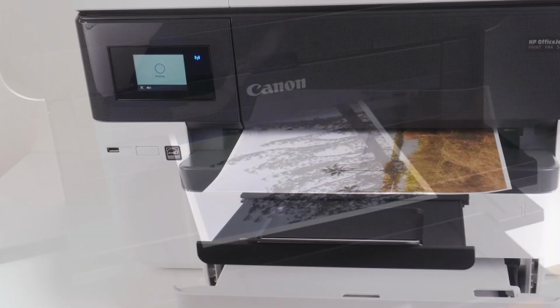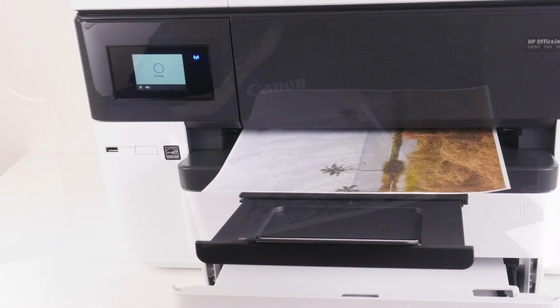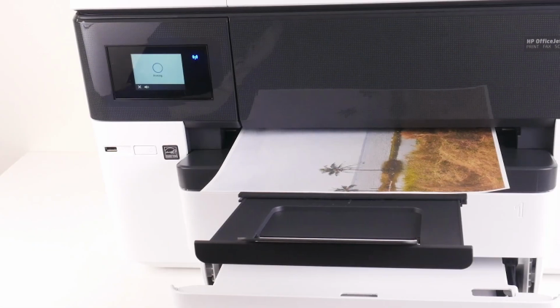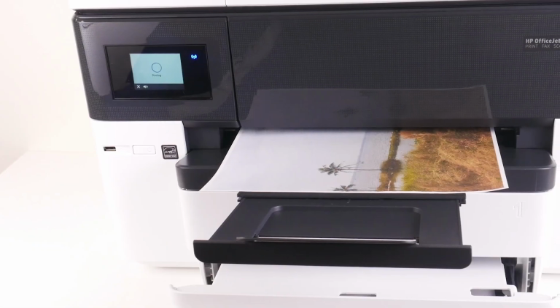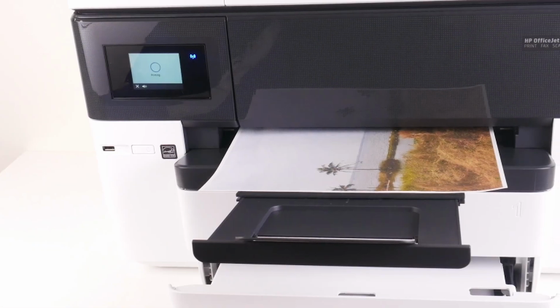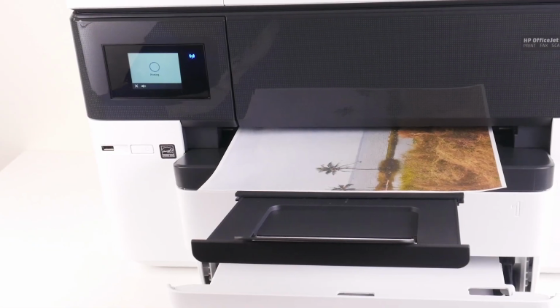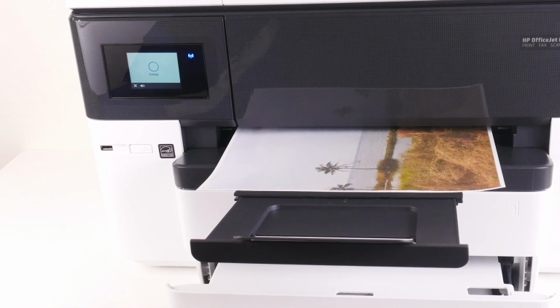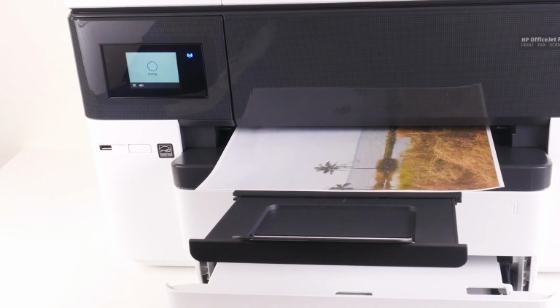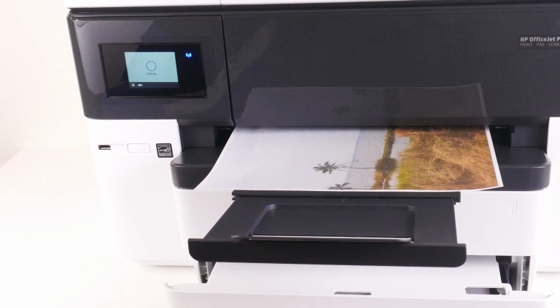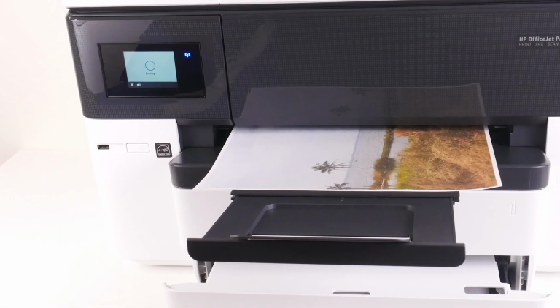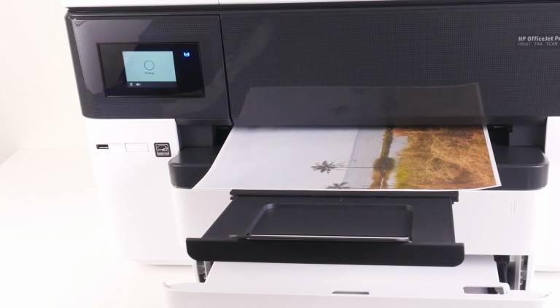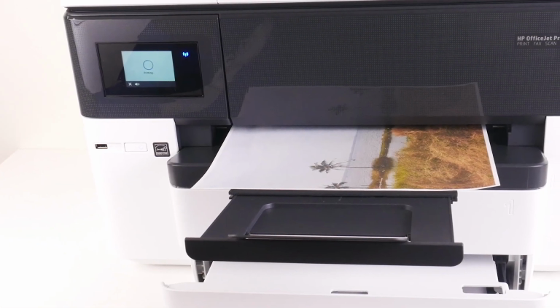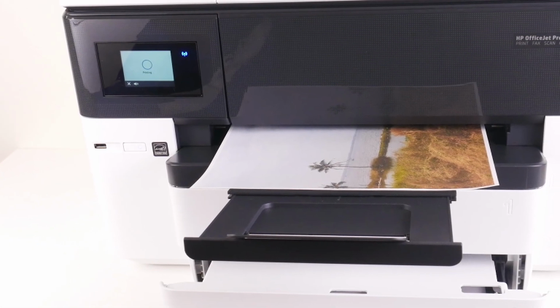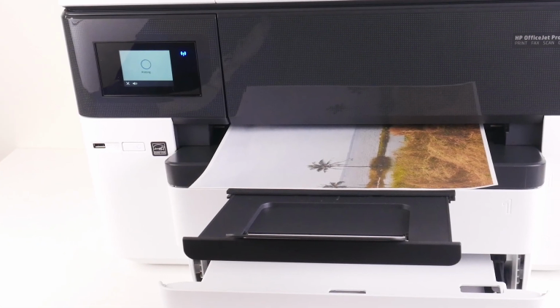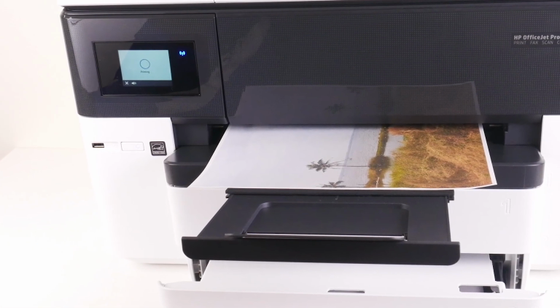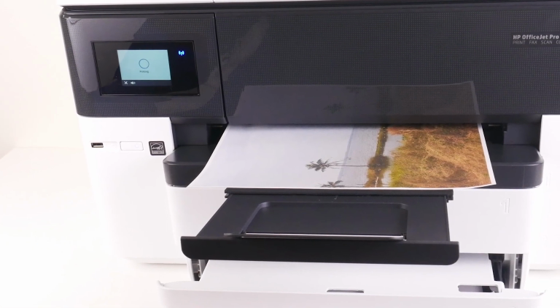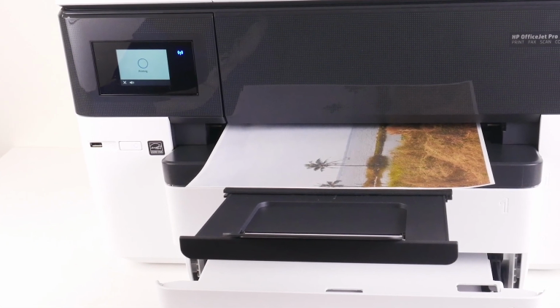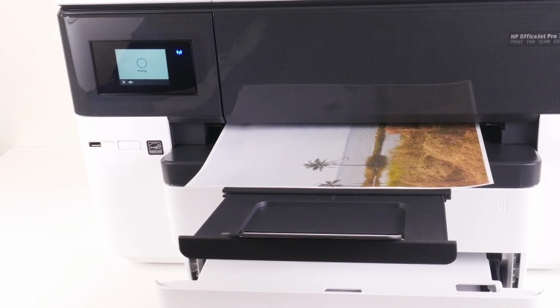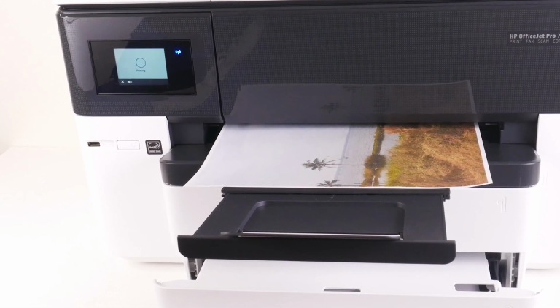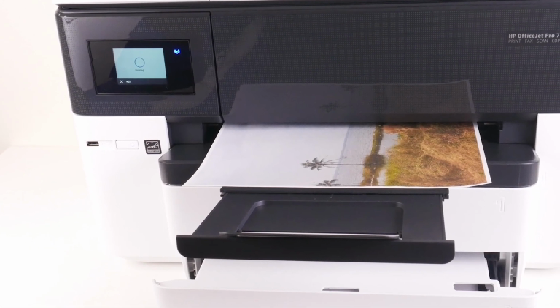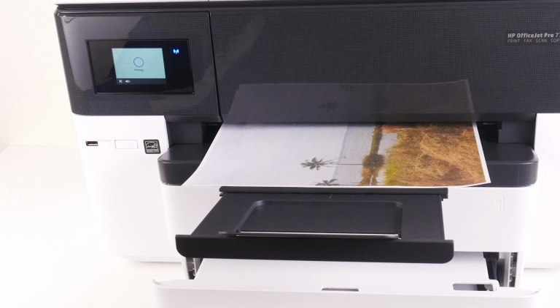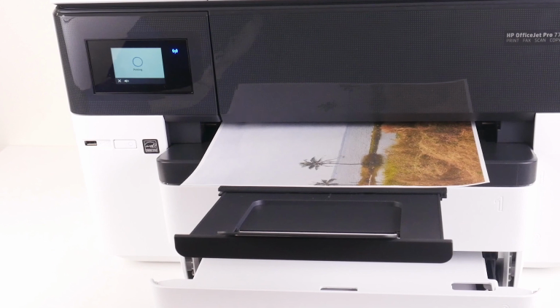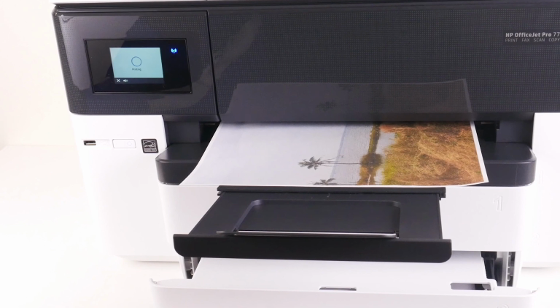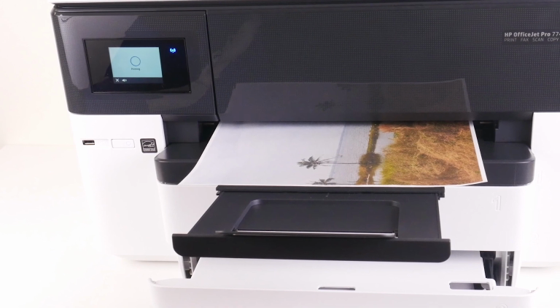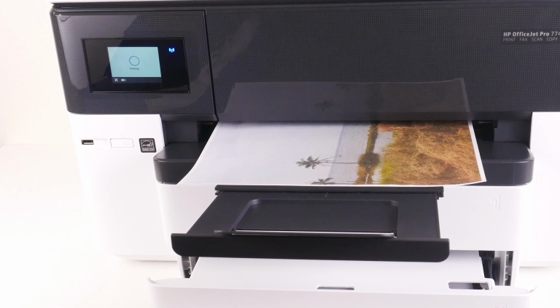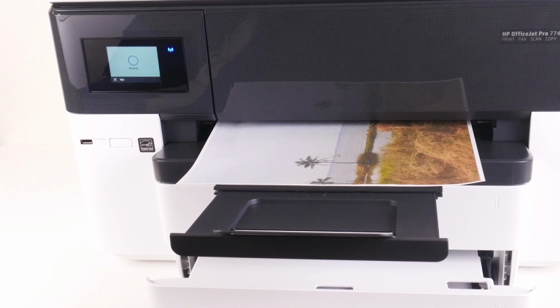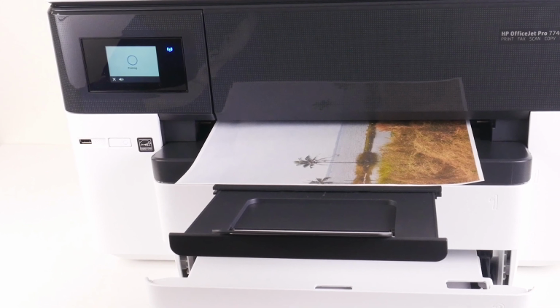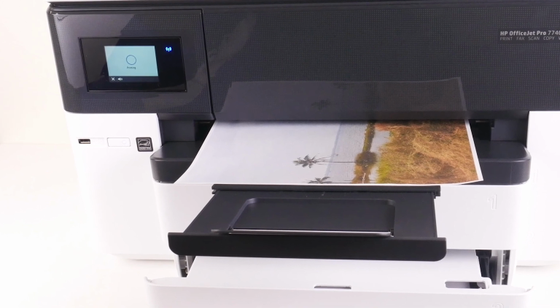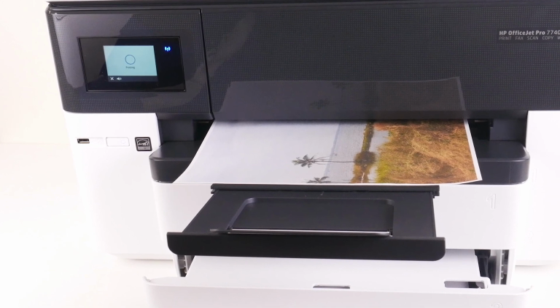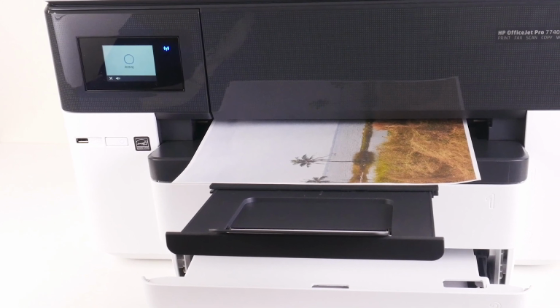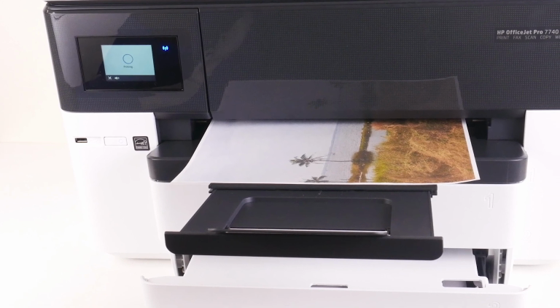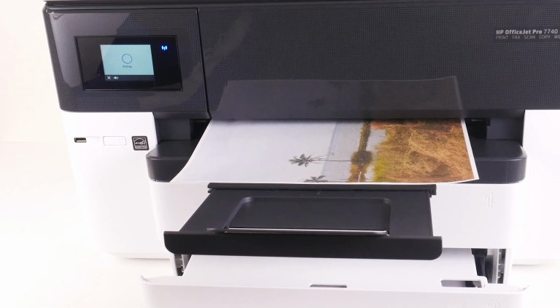You have to go through the right printer for all architectural drawings, maps, and blueprints that you need to print.